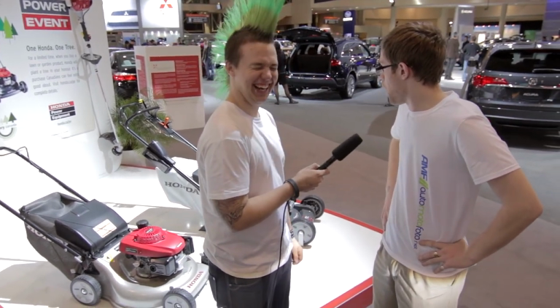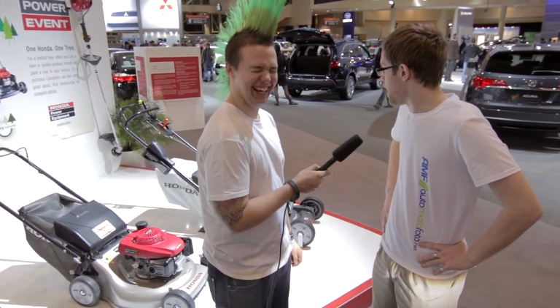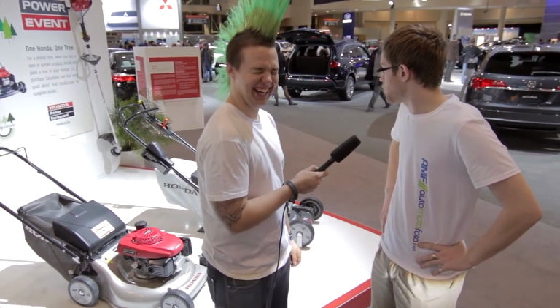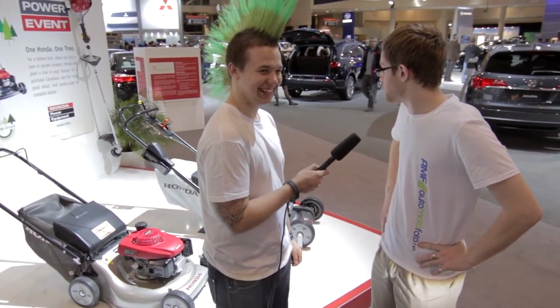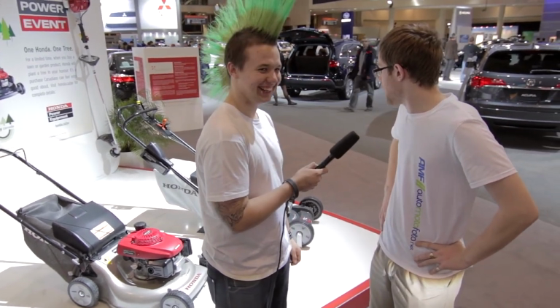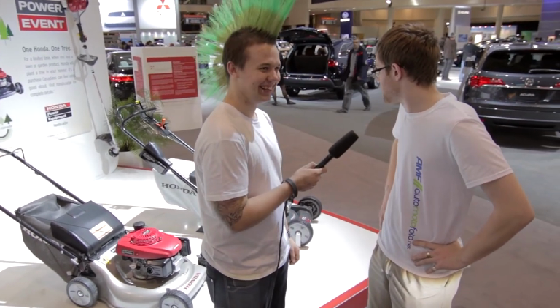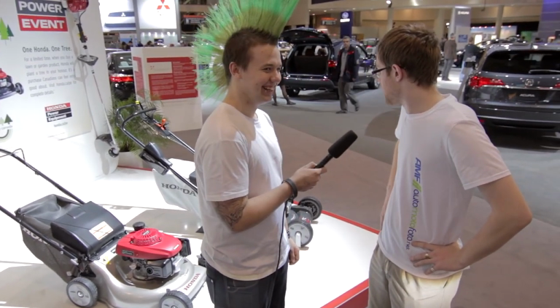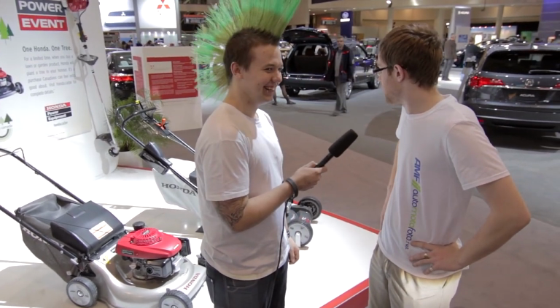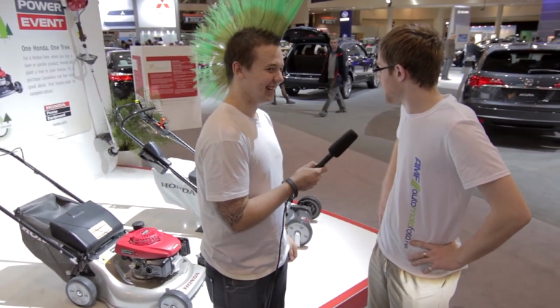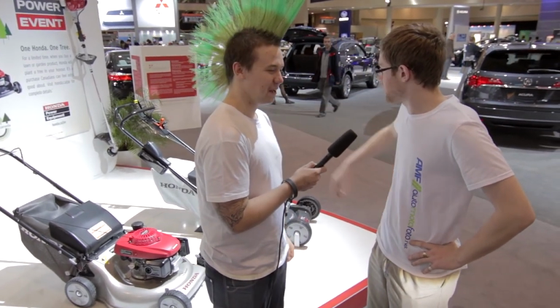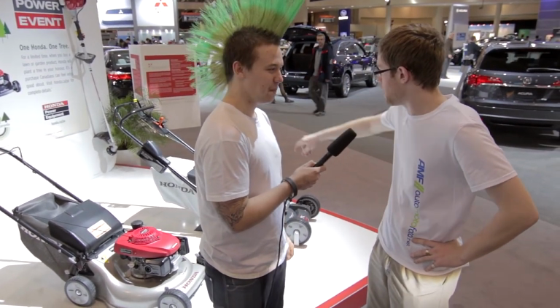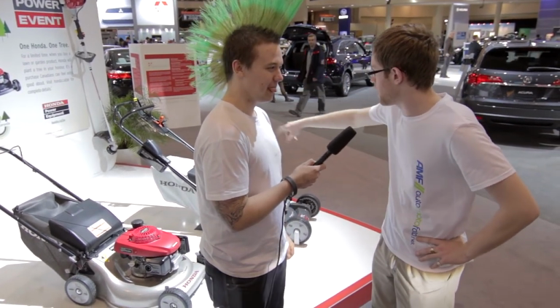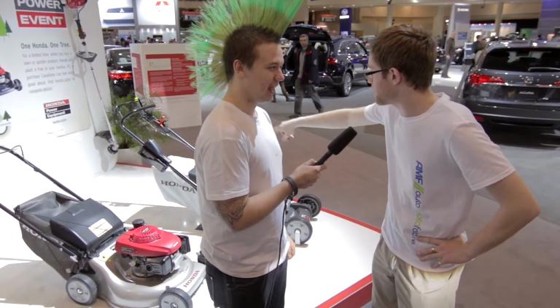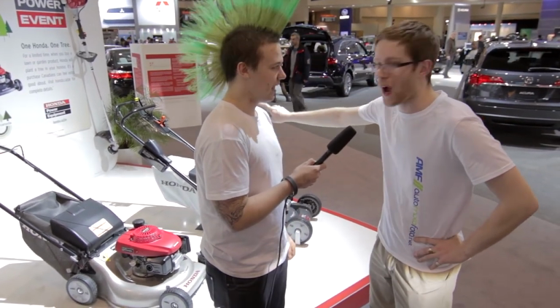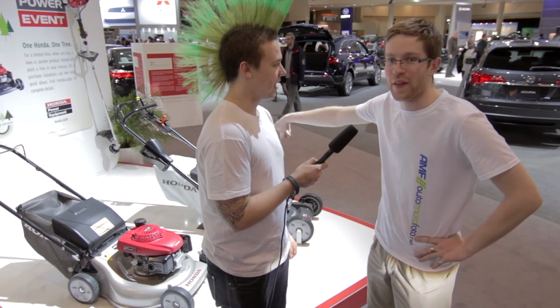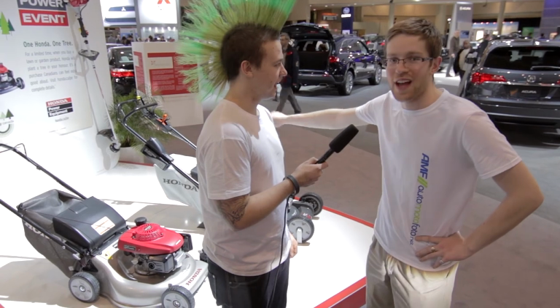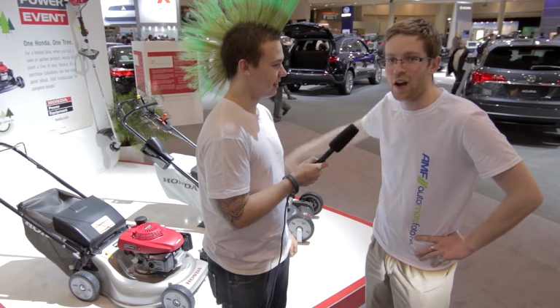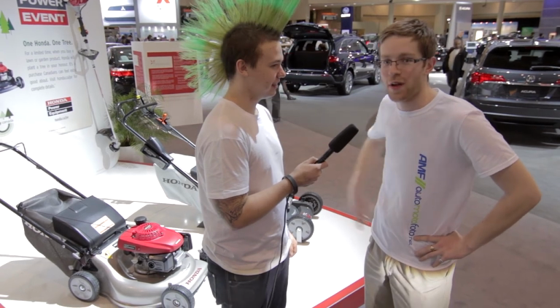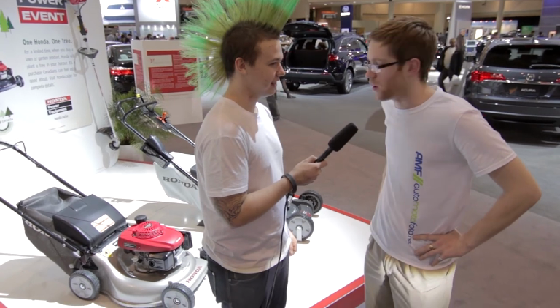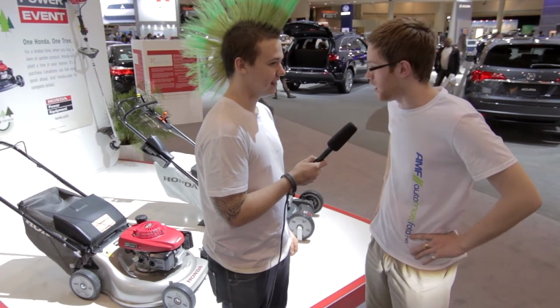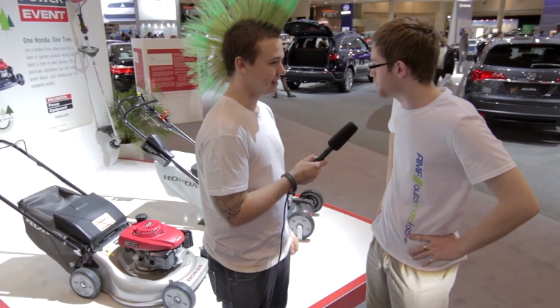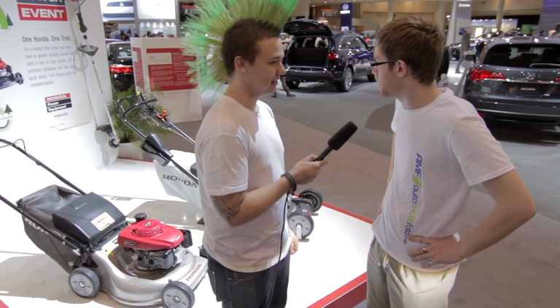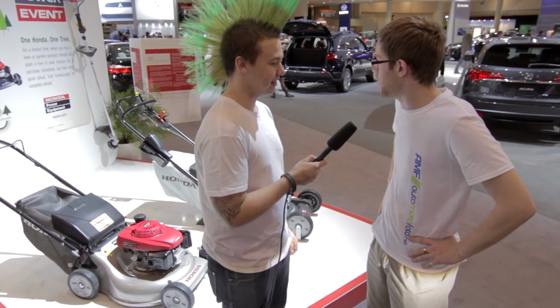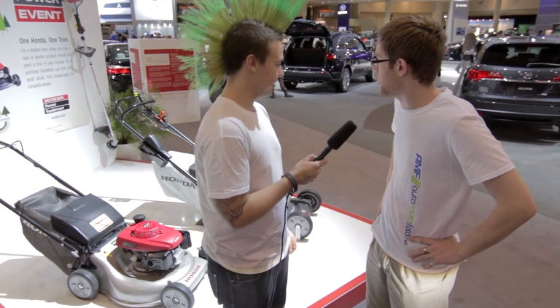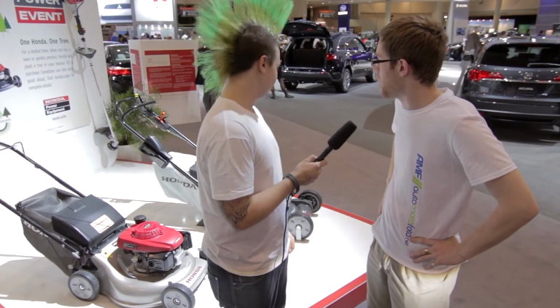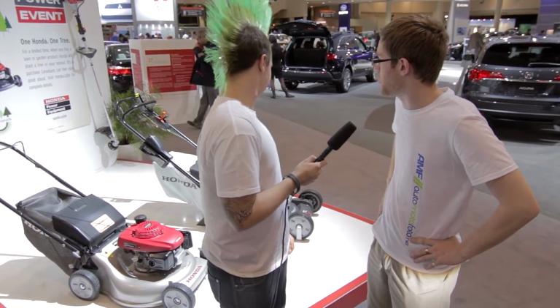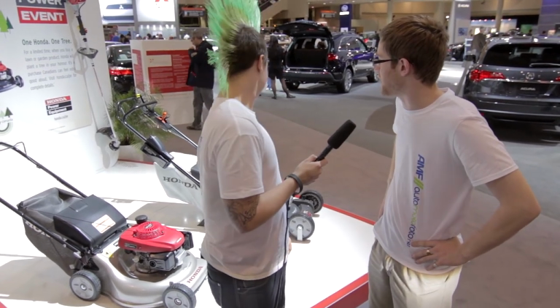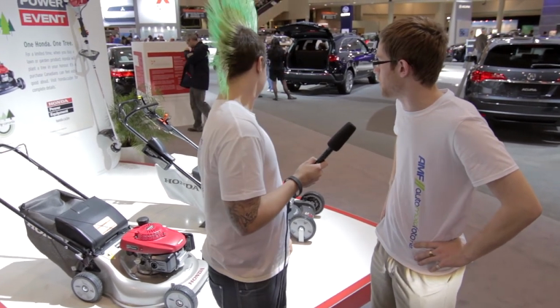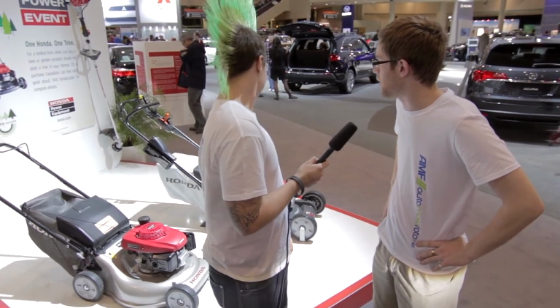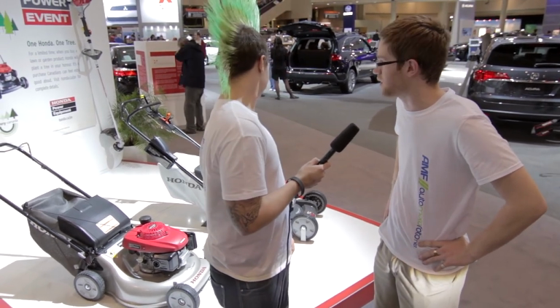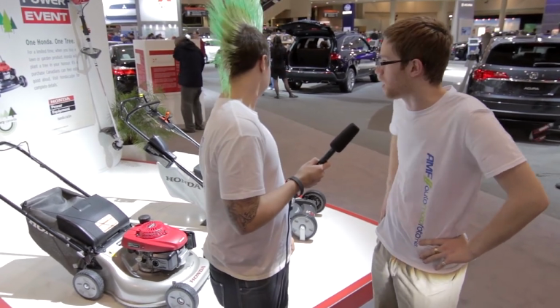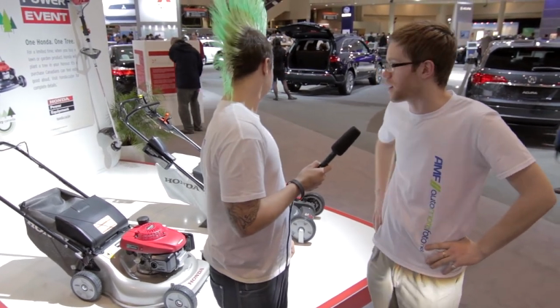And also it's got some stuff on the side there — I'm not sure what it does, but I'm pretty excited about it because it's a Honda.